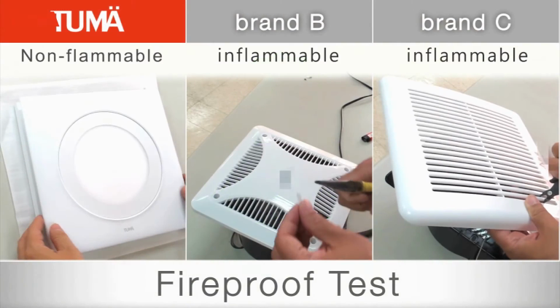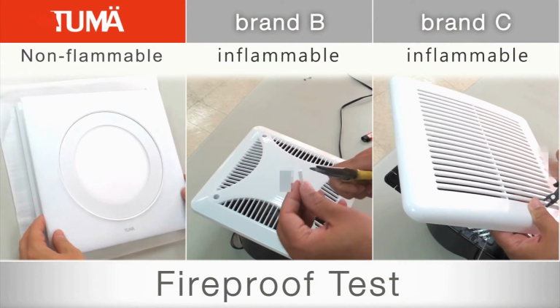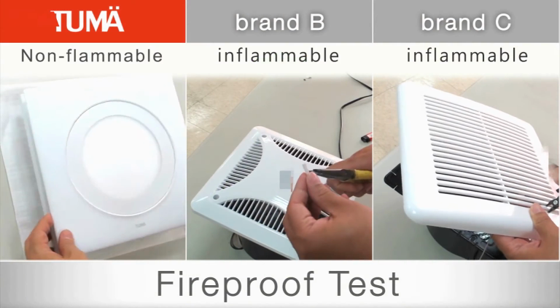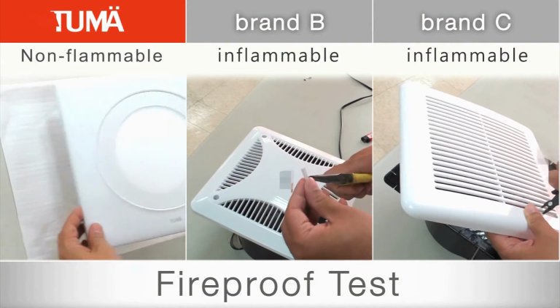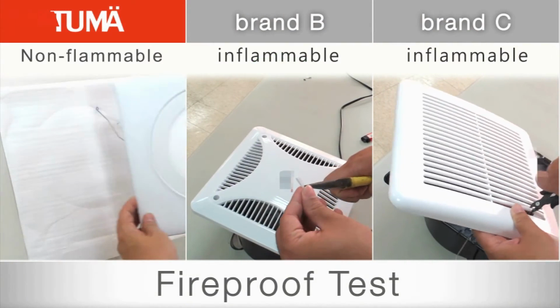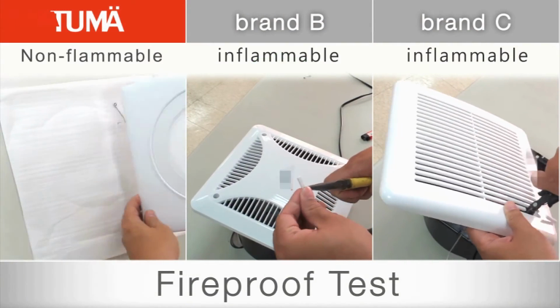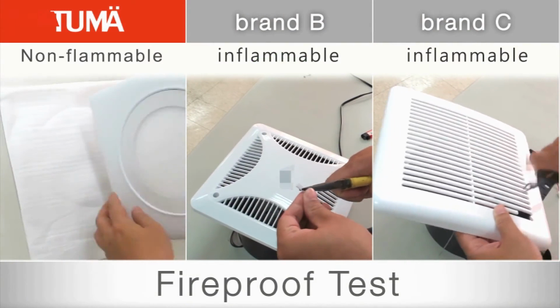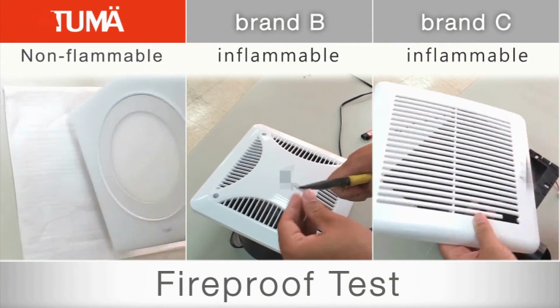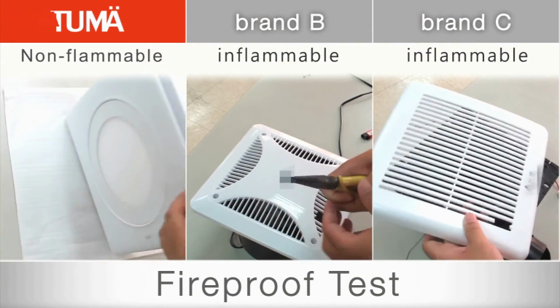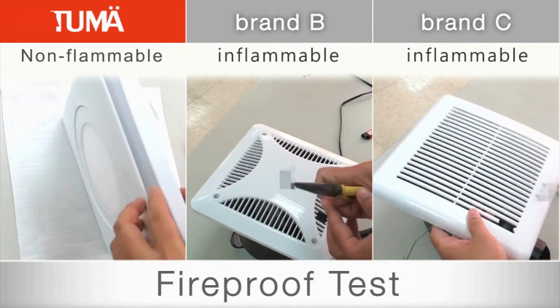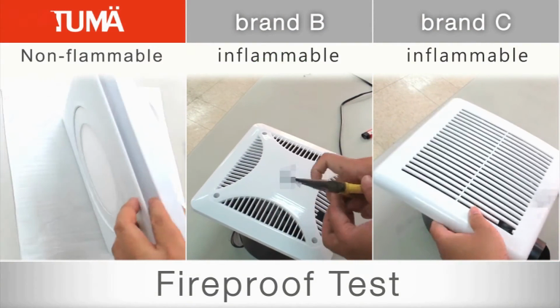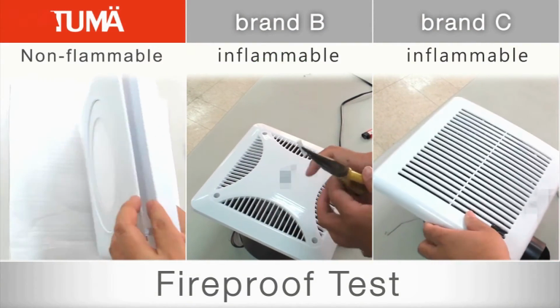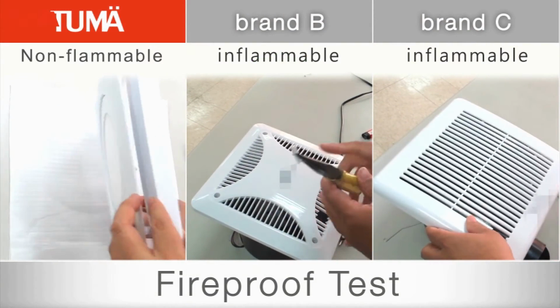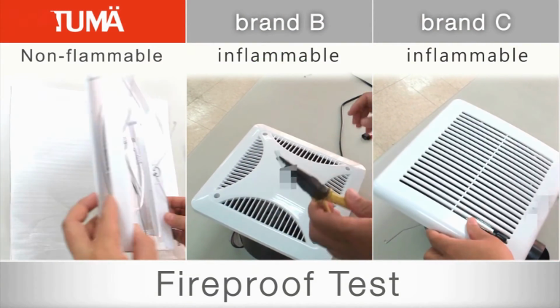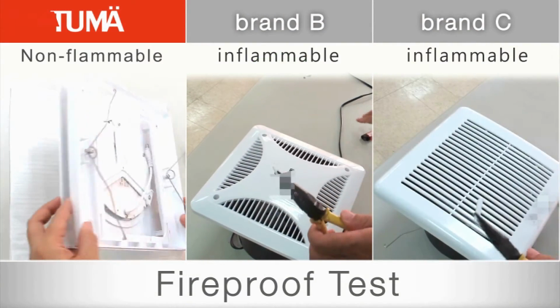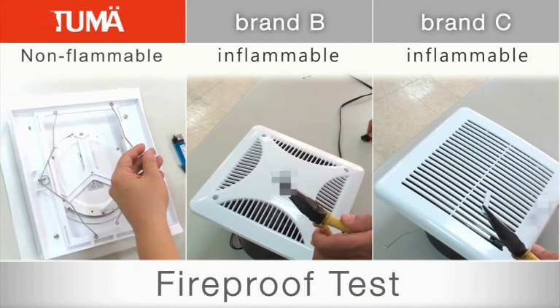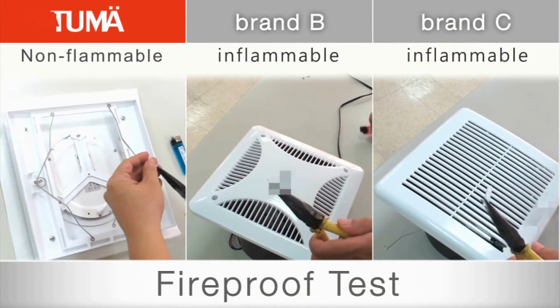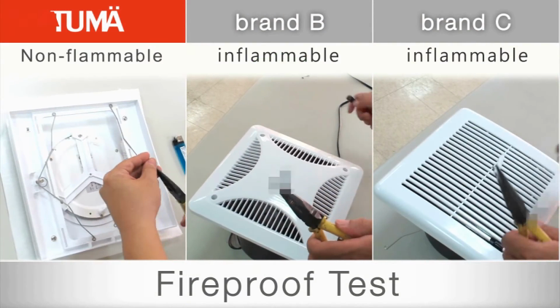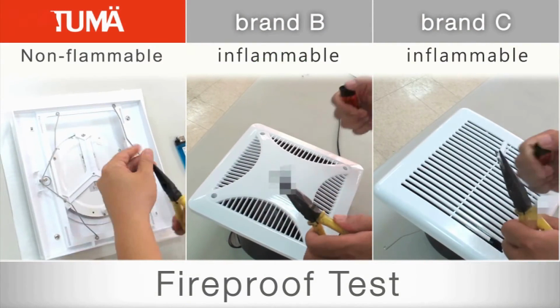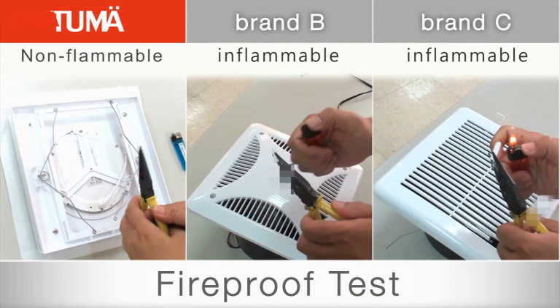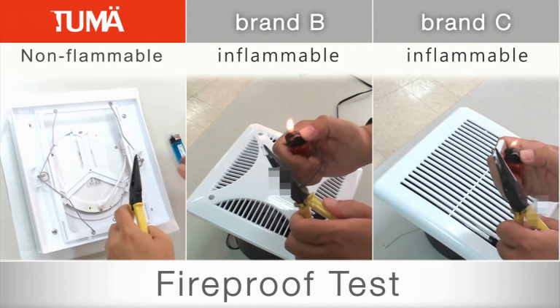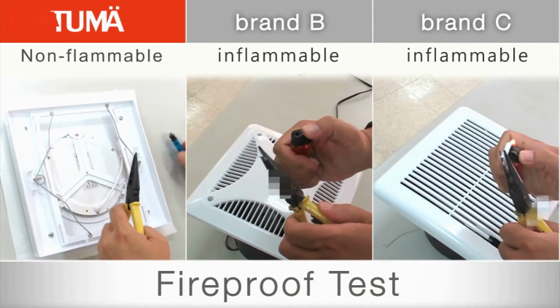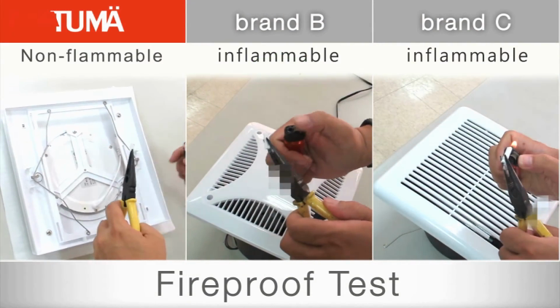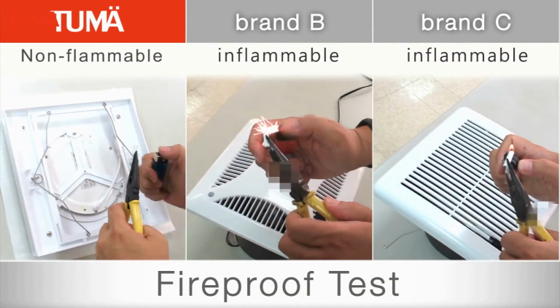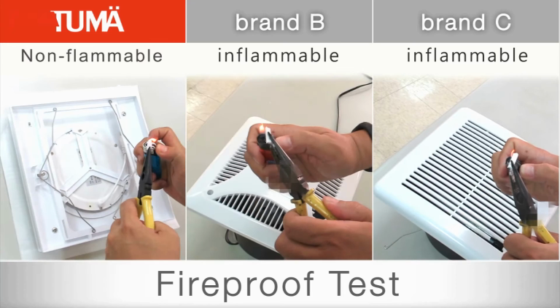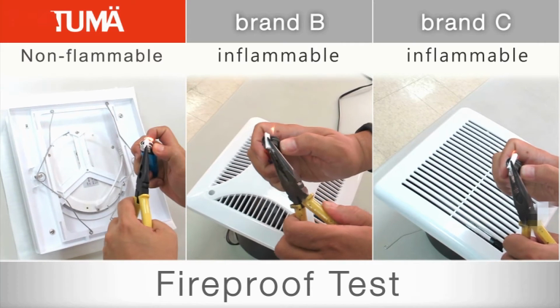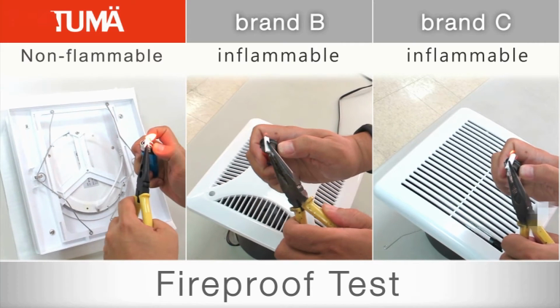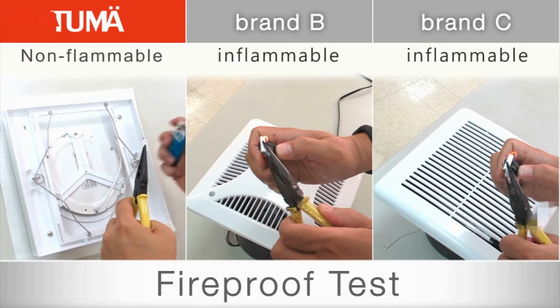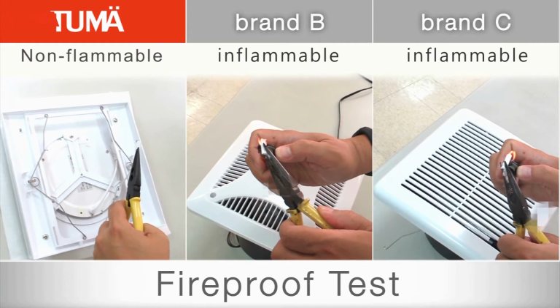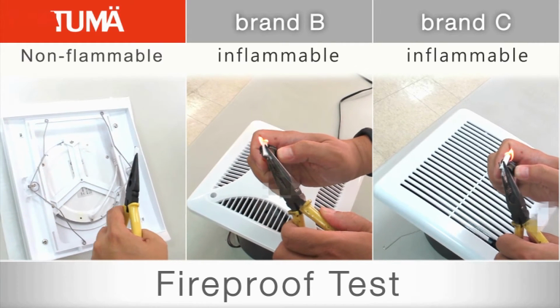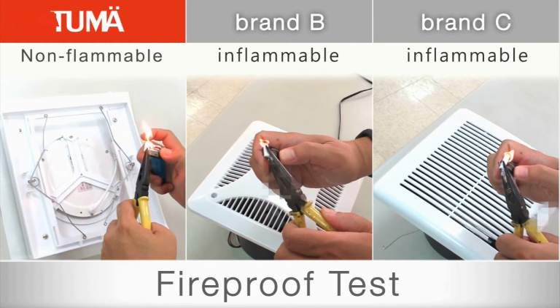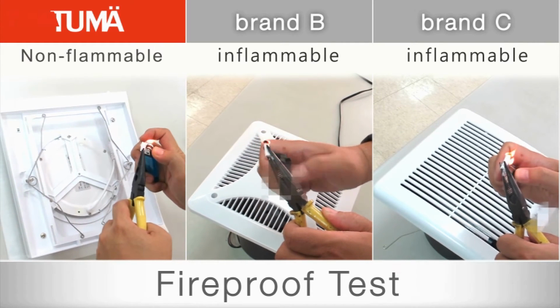Burning tests show that in contrast to other brands, Tumei ventilation fans won't catch on fire.